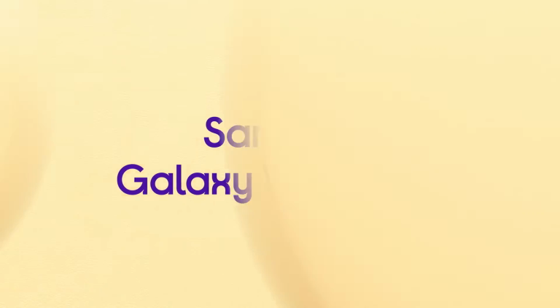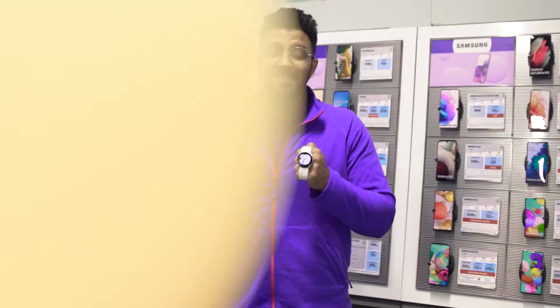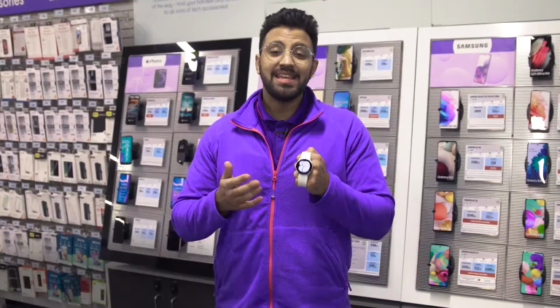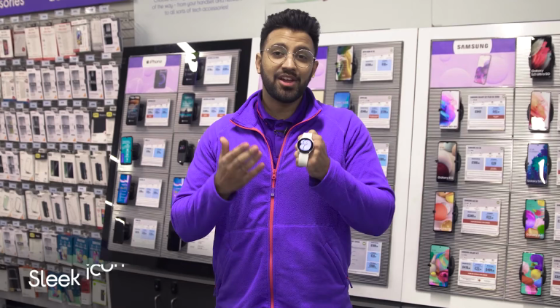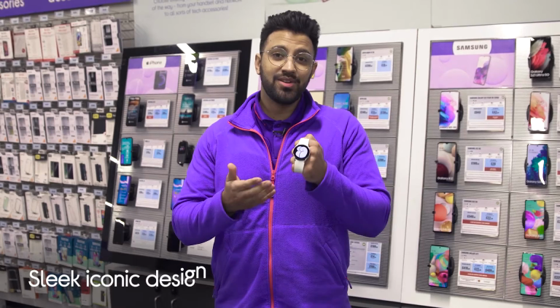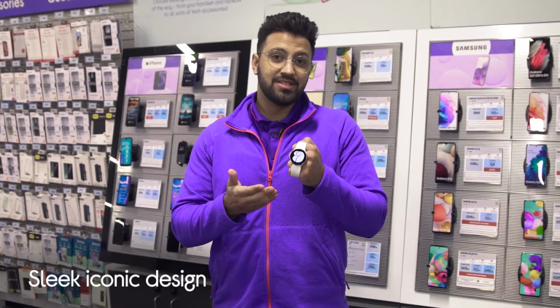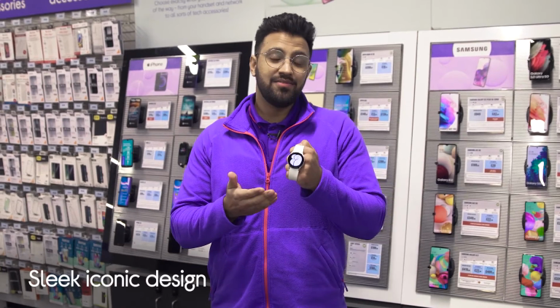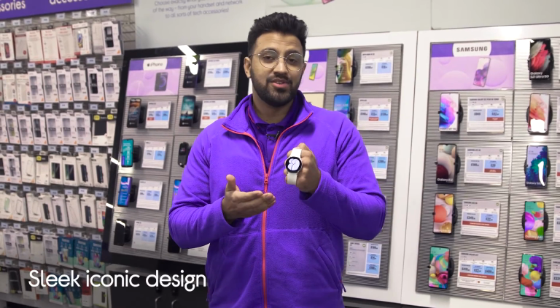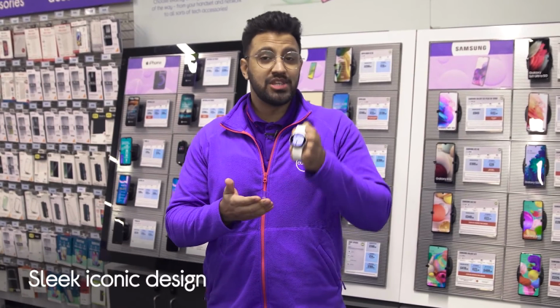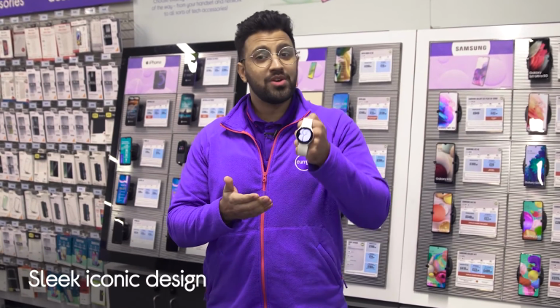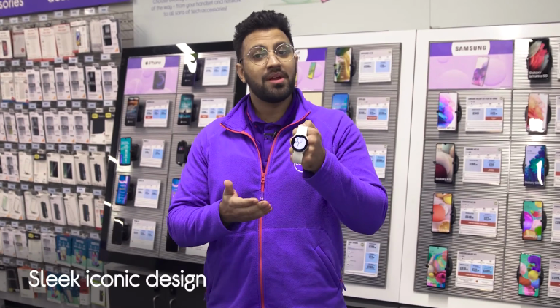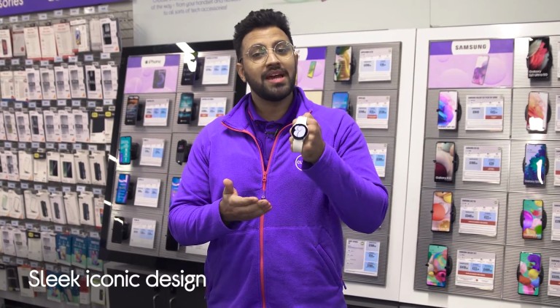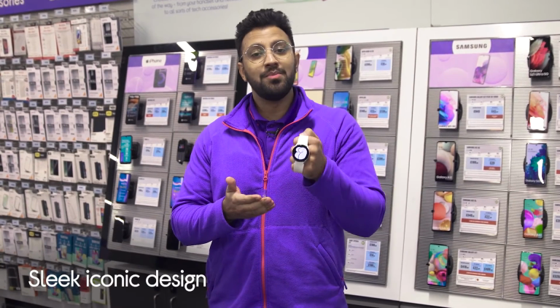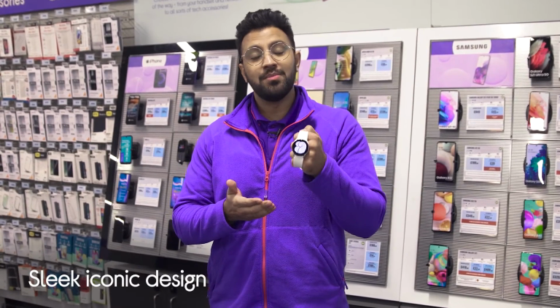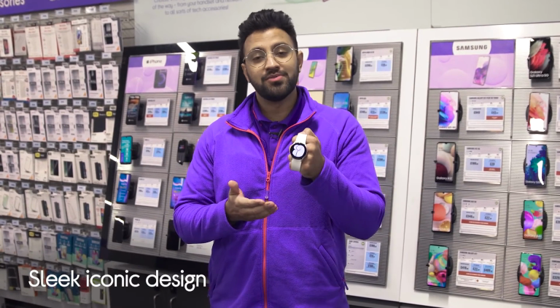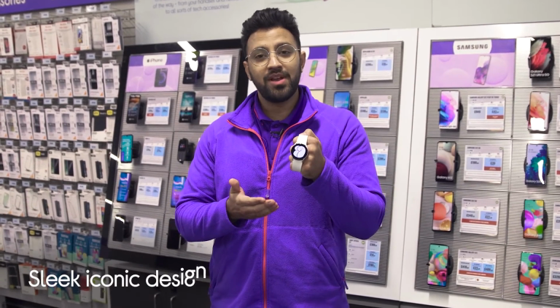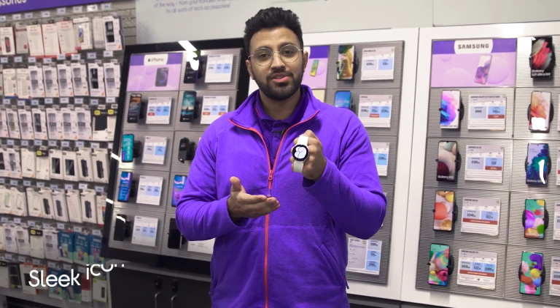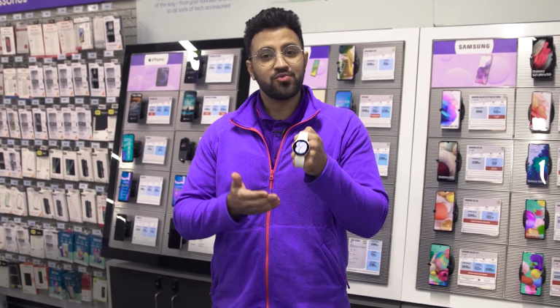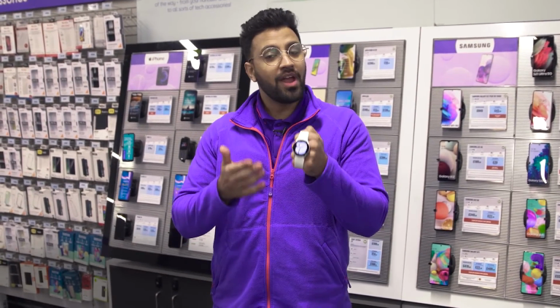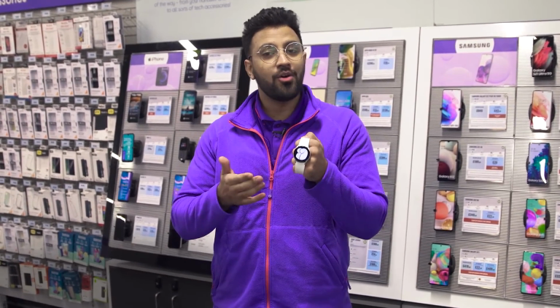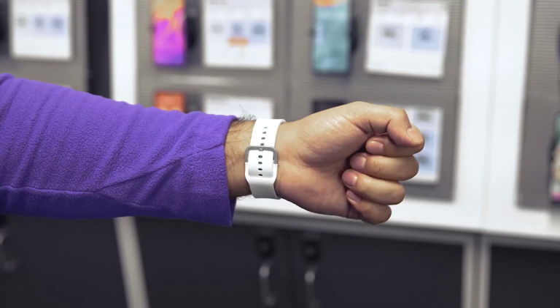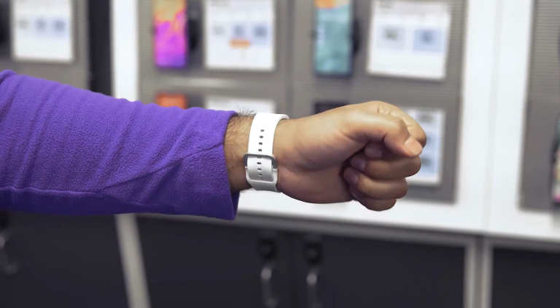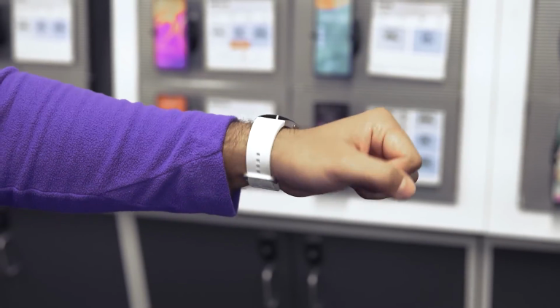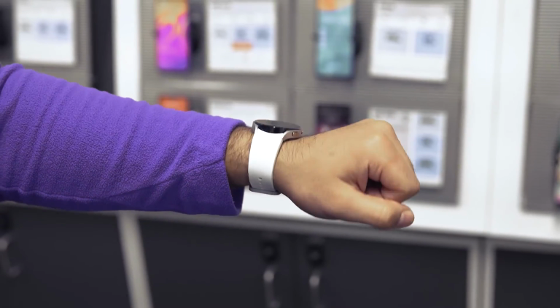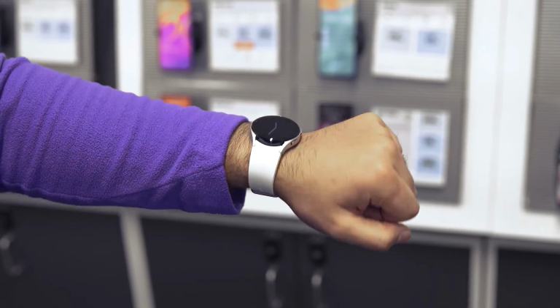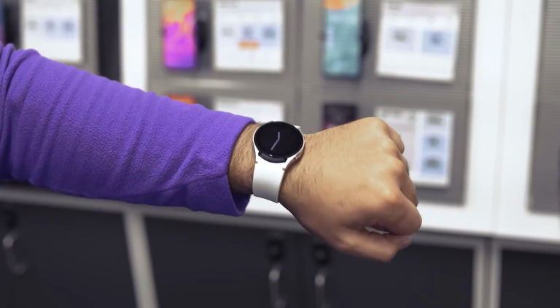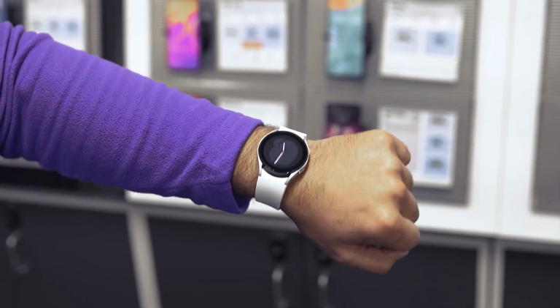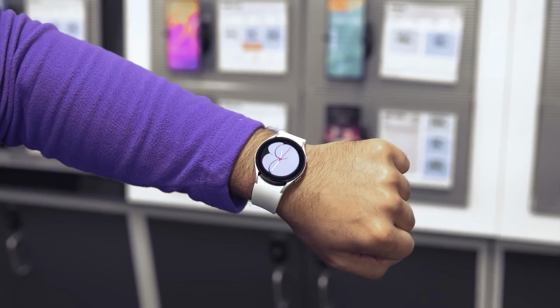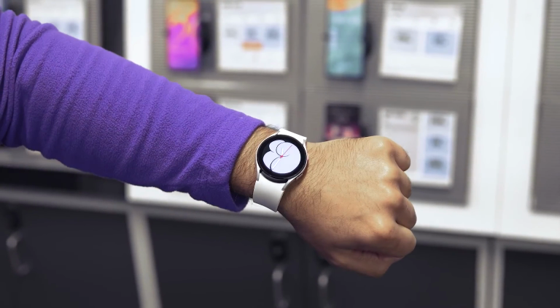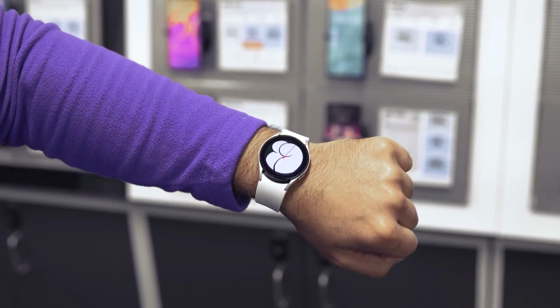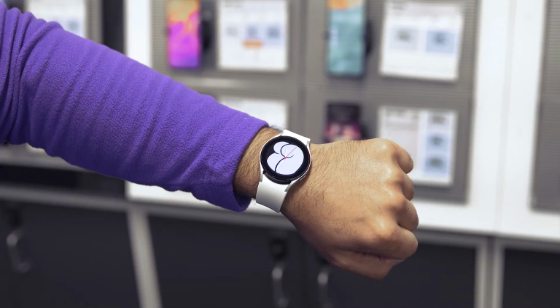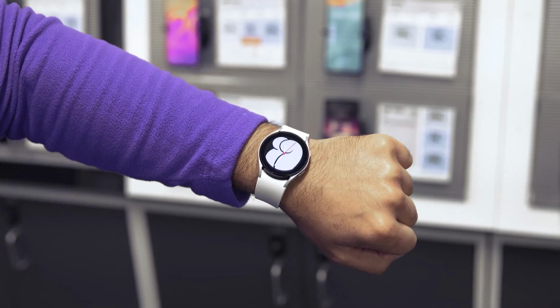The sleek and iconic design features a streamlined aluminium metal frame which looks right at home whether you're in the gym, out partying, or whilst you're in the office.